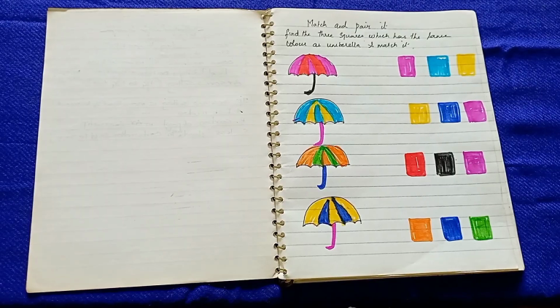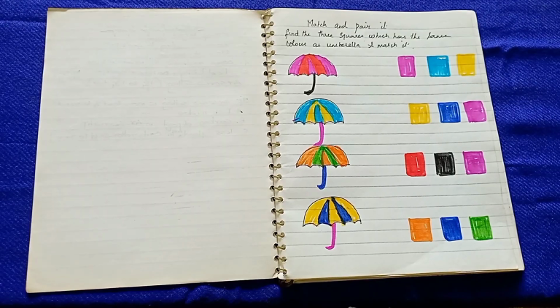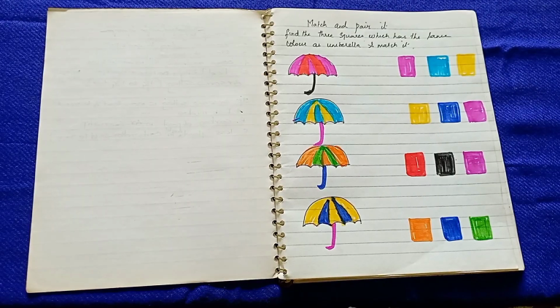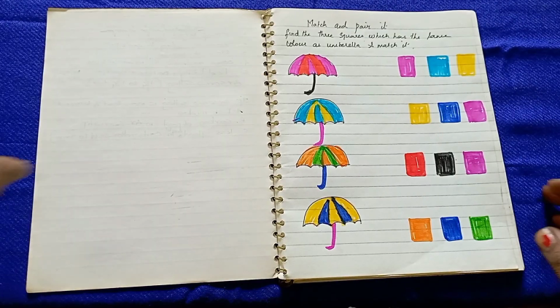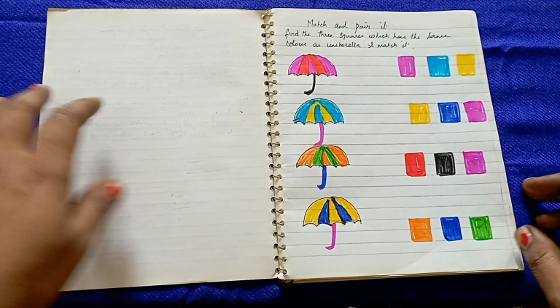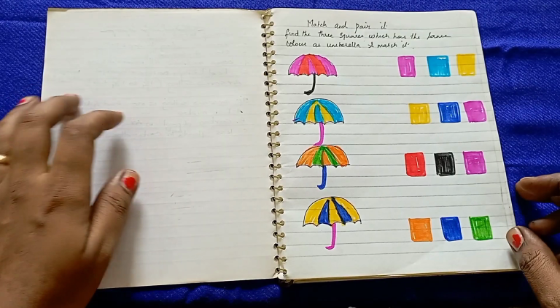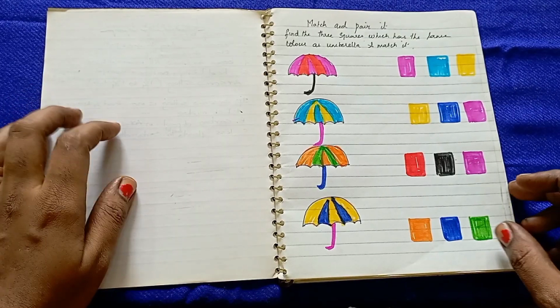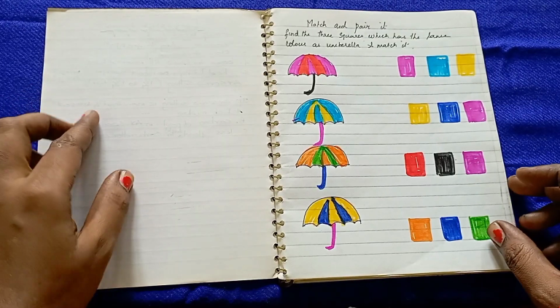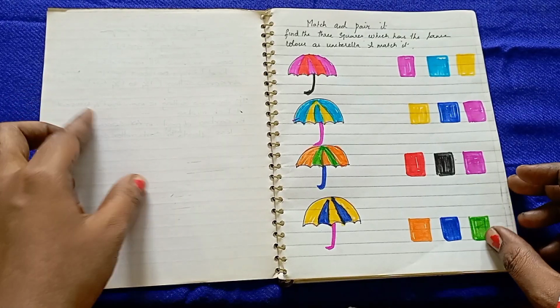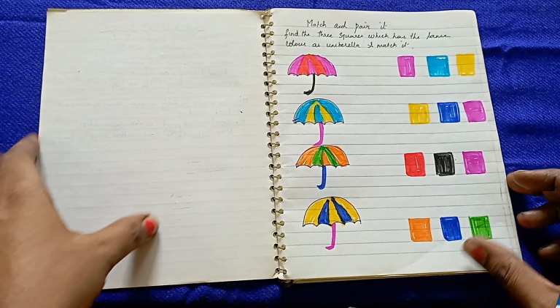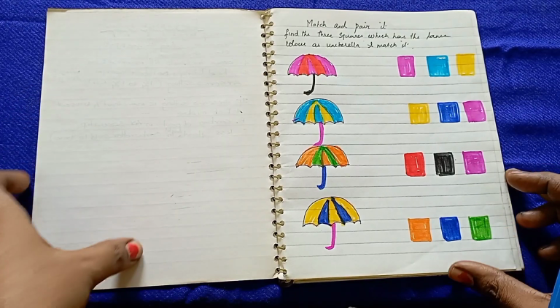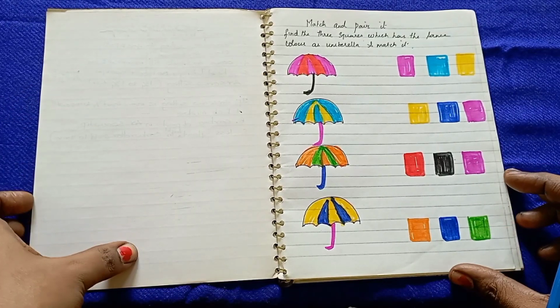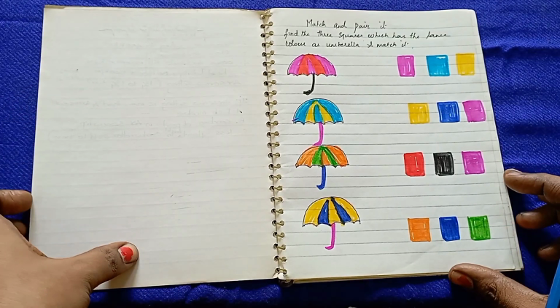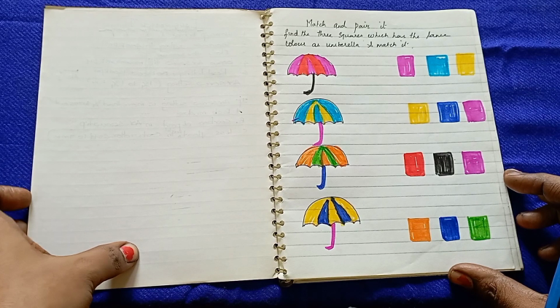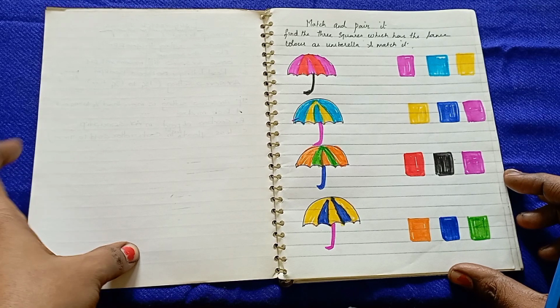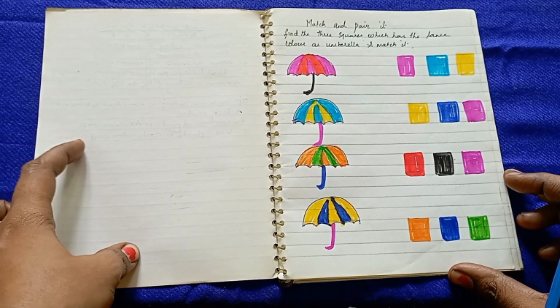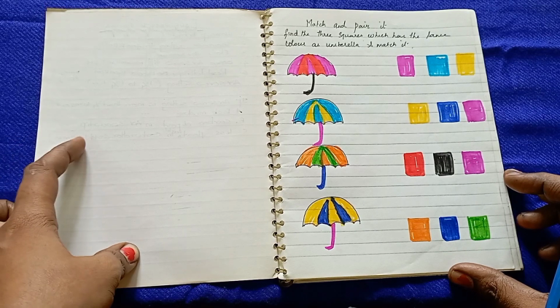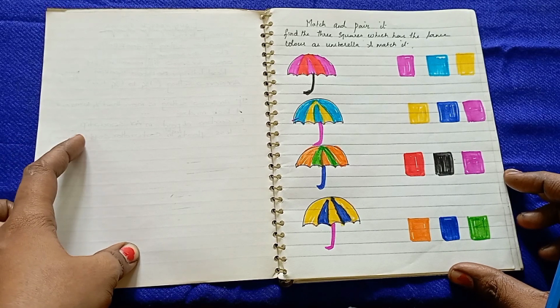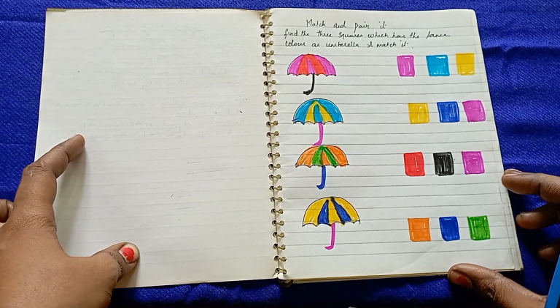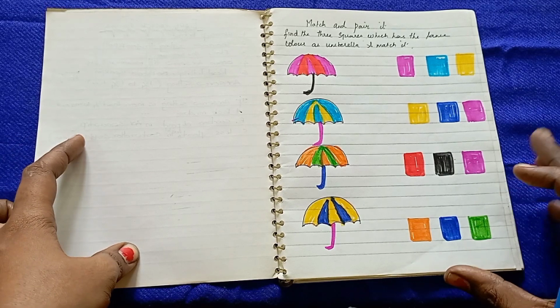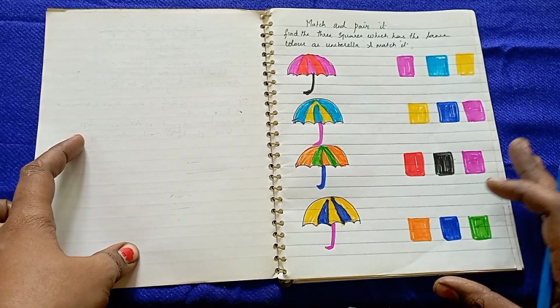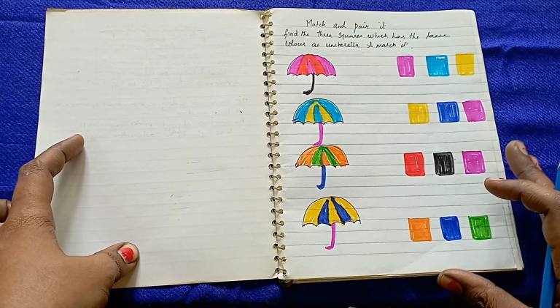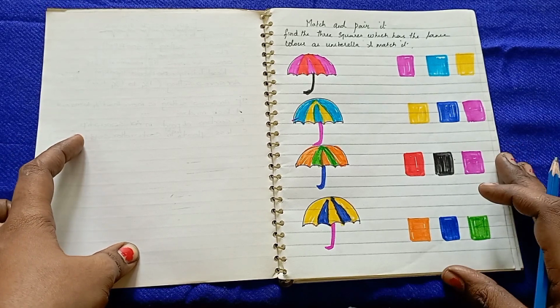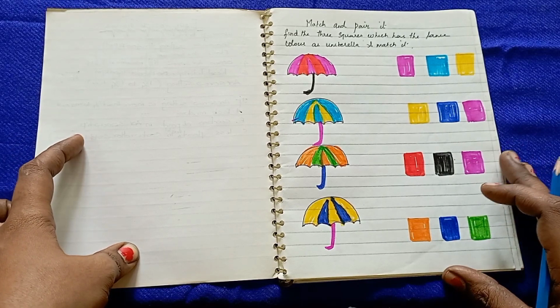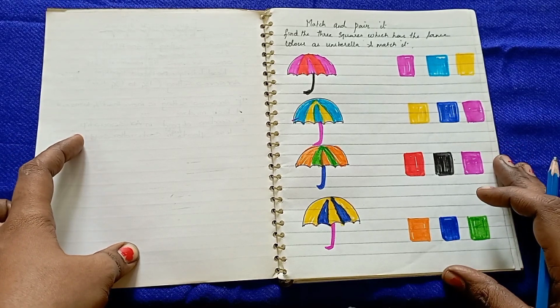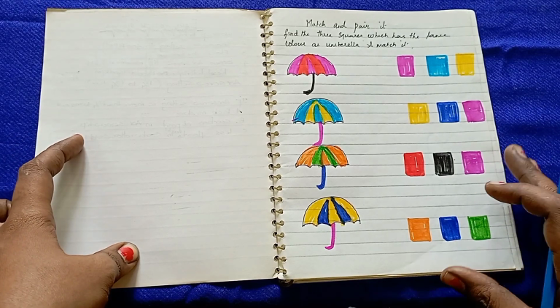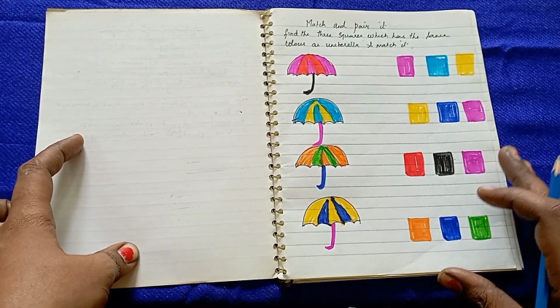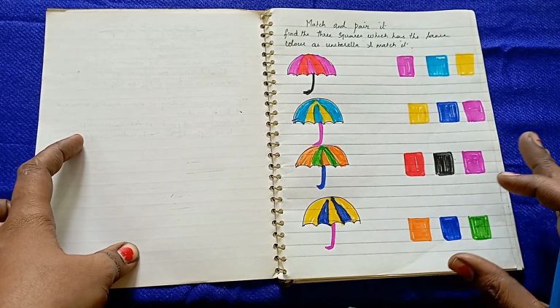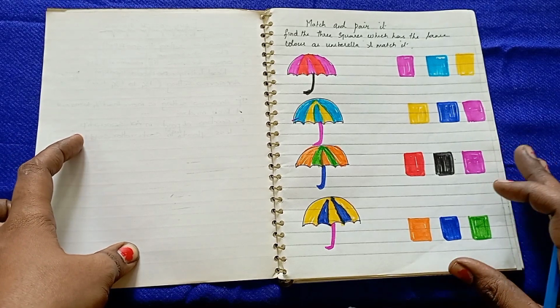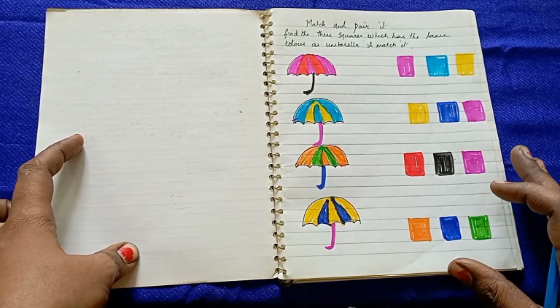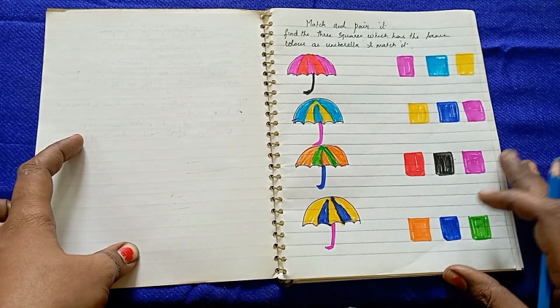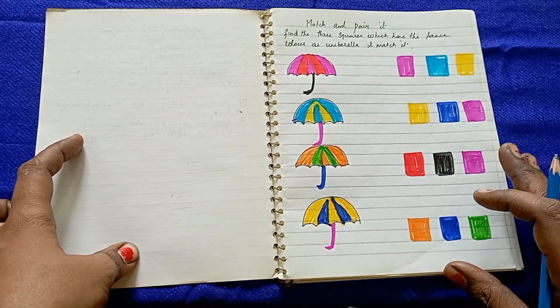Hi guys, welcome back to Sushant Sahana's world. In this channel, I will show you a video about 4-6 years of kids' logical thinking worksheets.